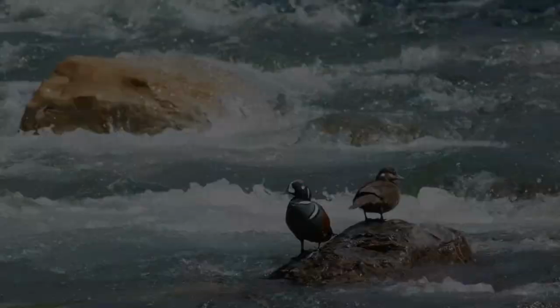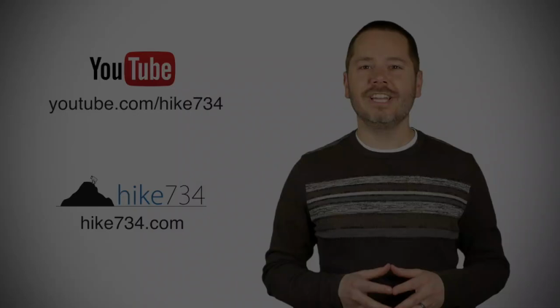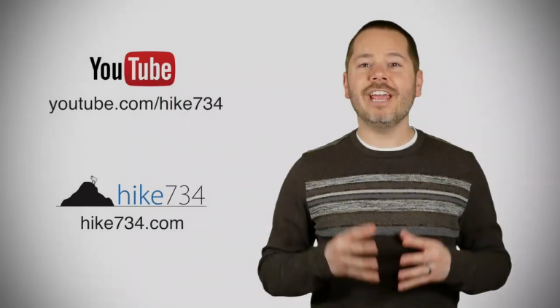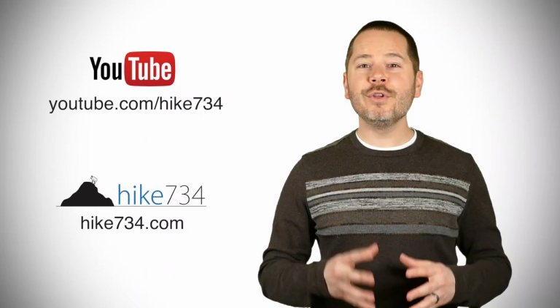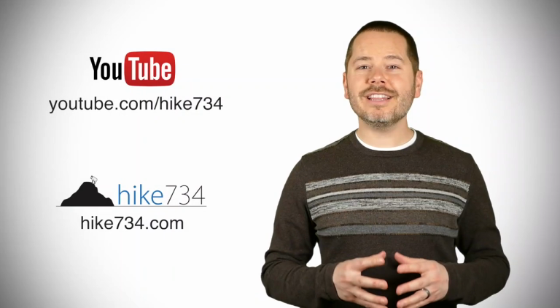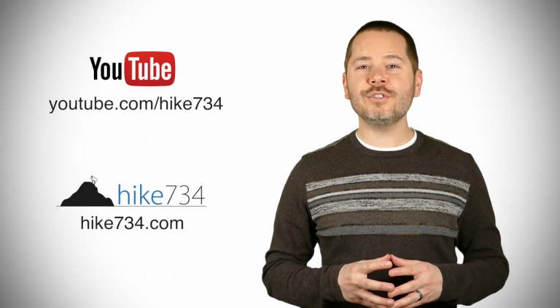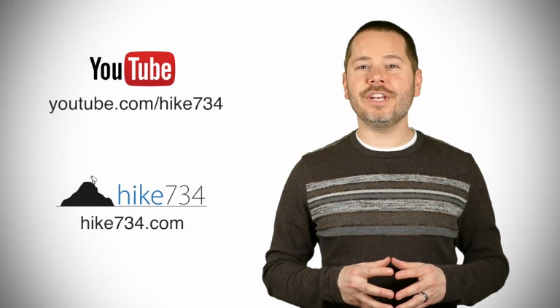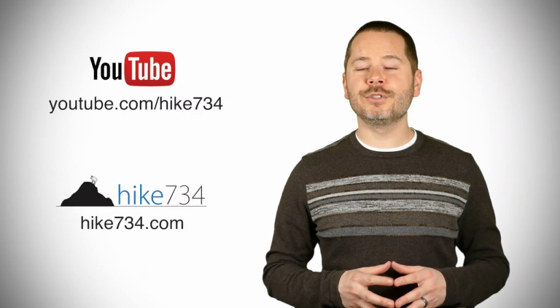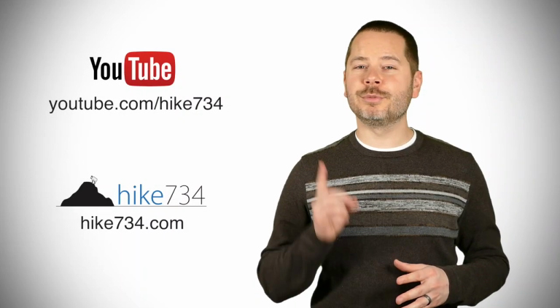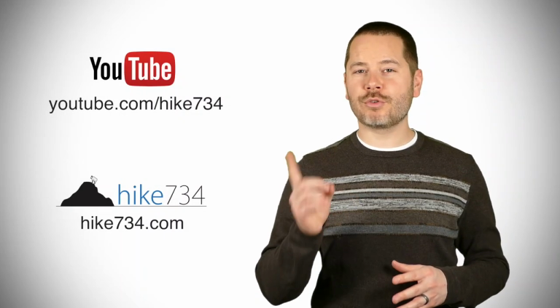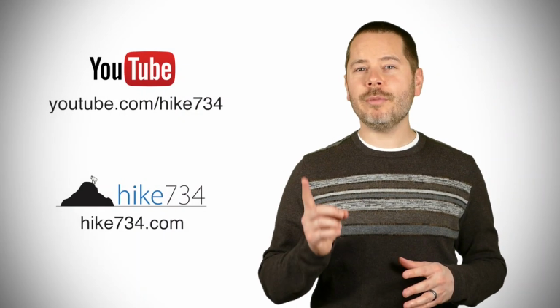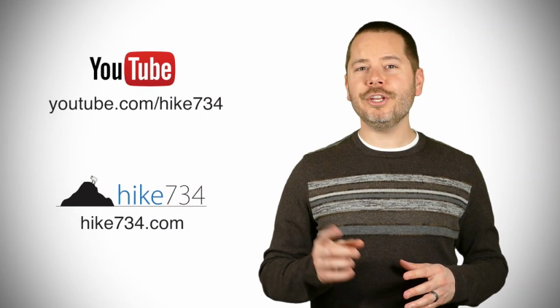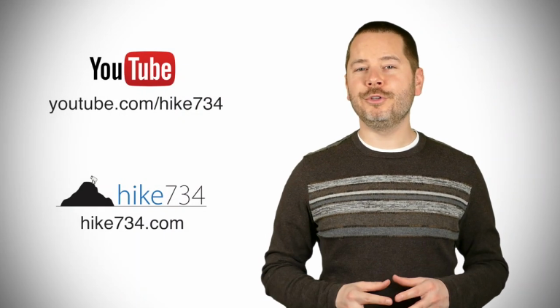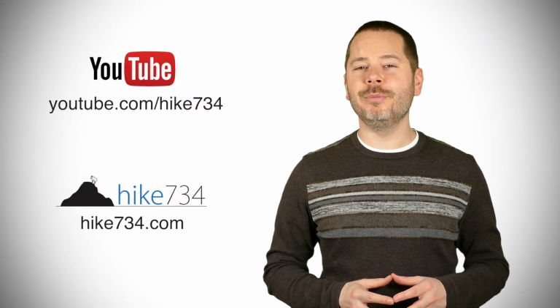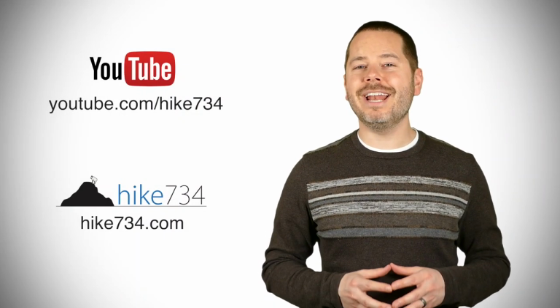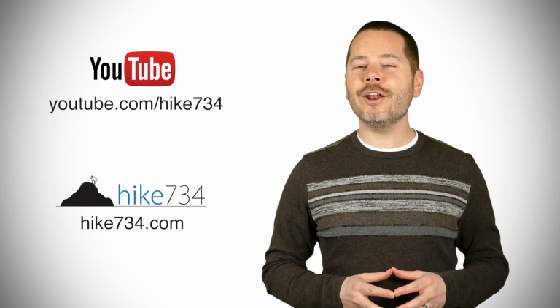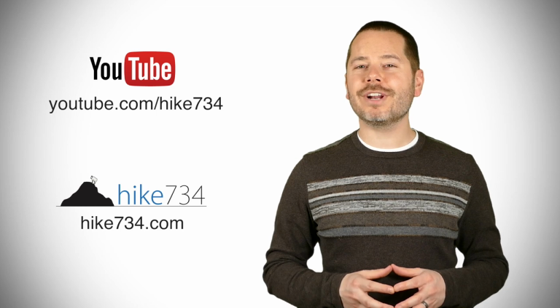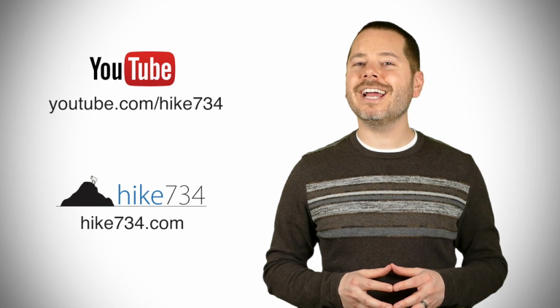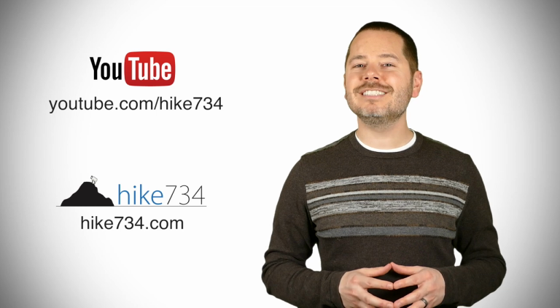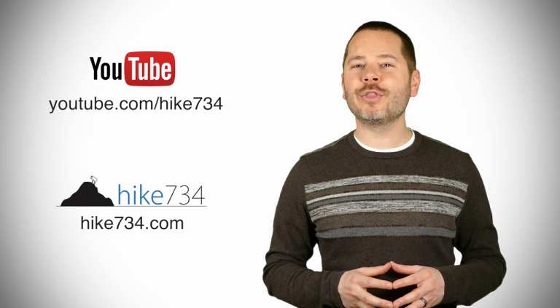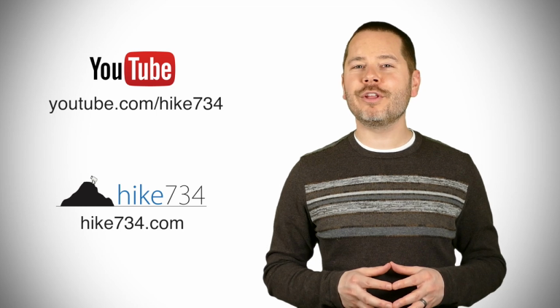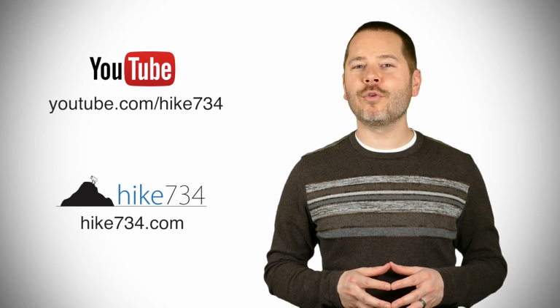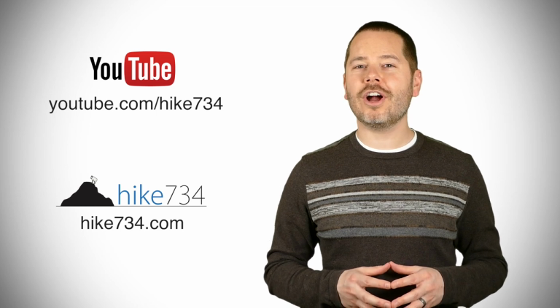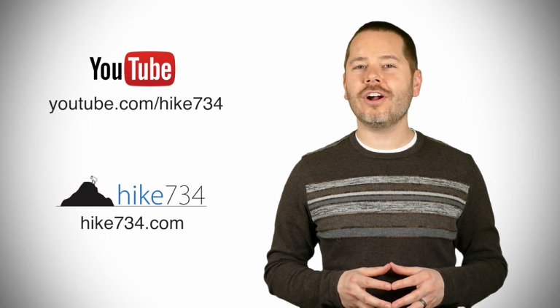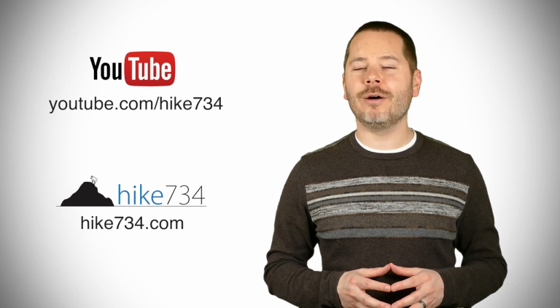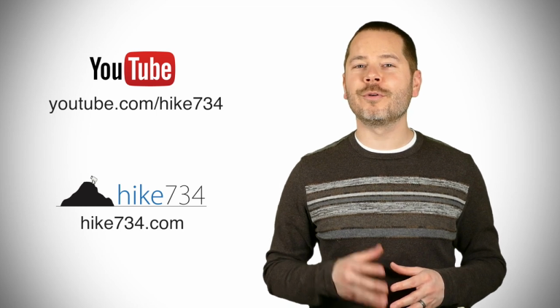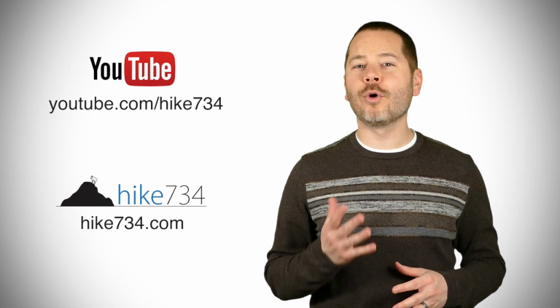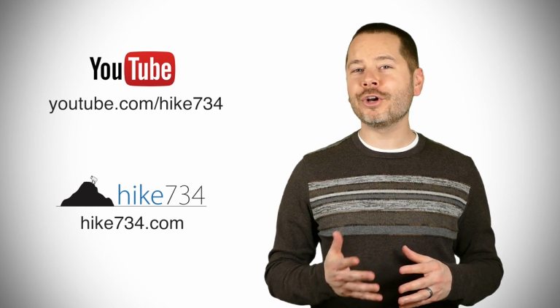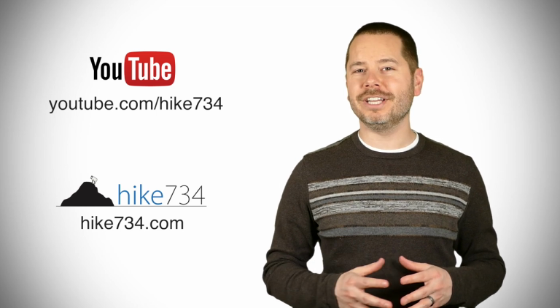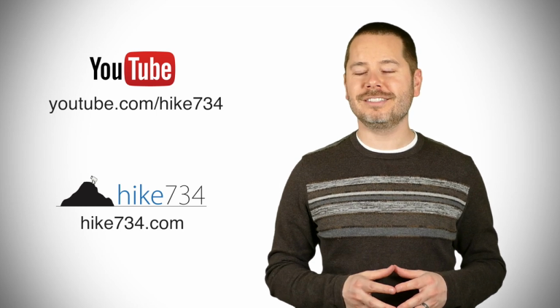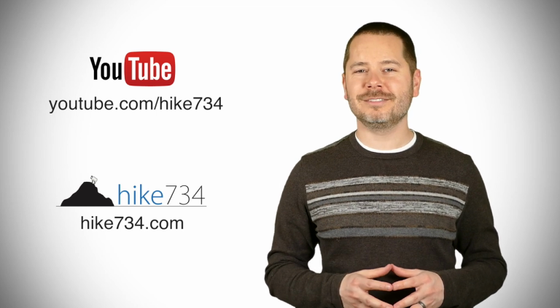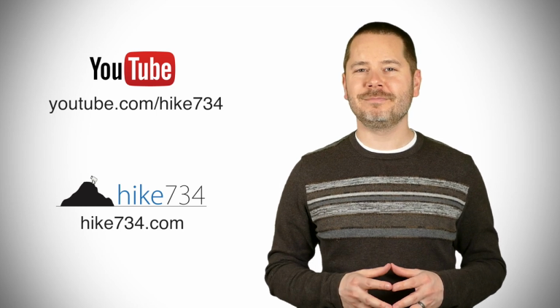If you like this video, subscribe on YouTube and head over to hike734.com for more videos and goodness.